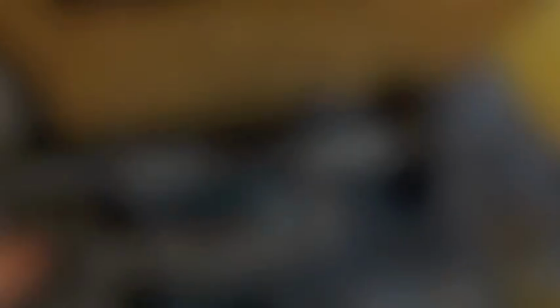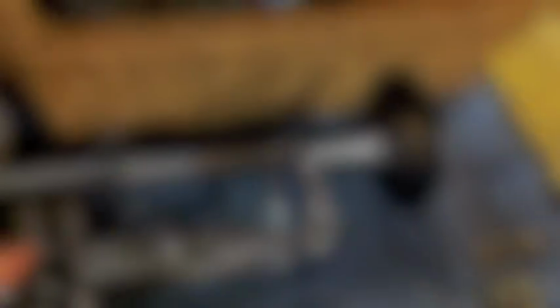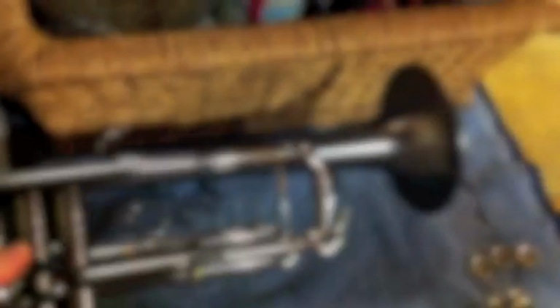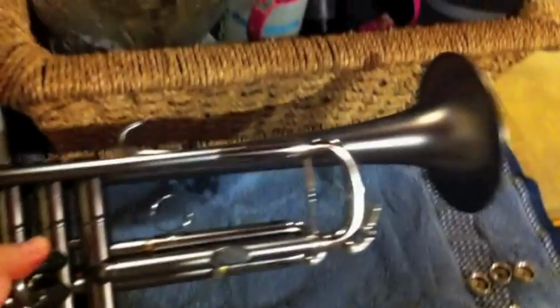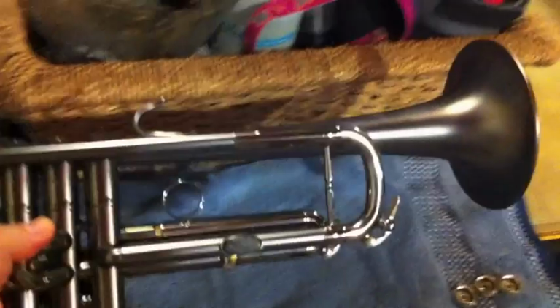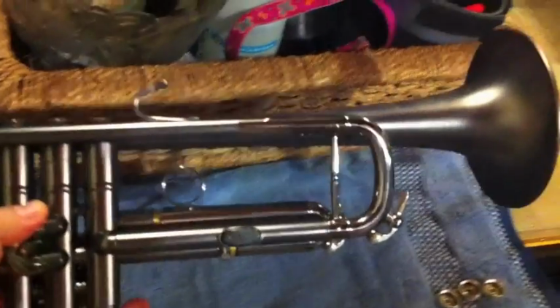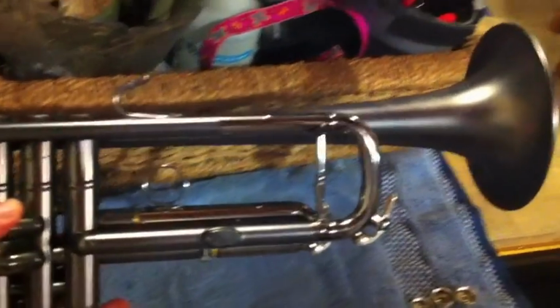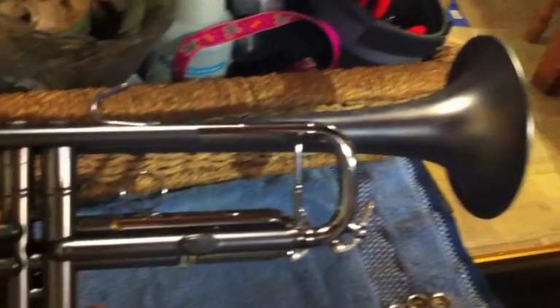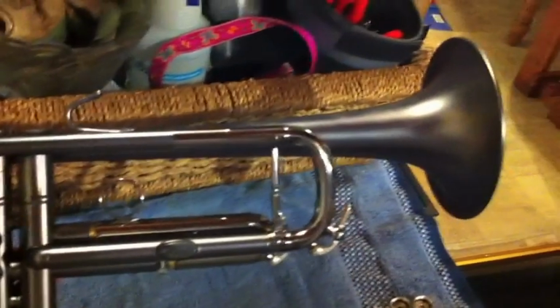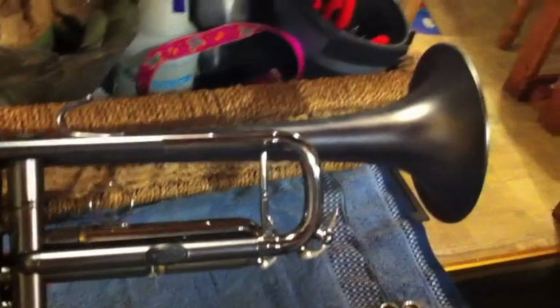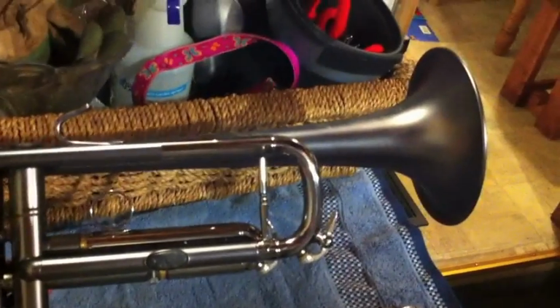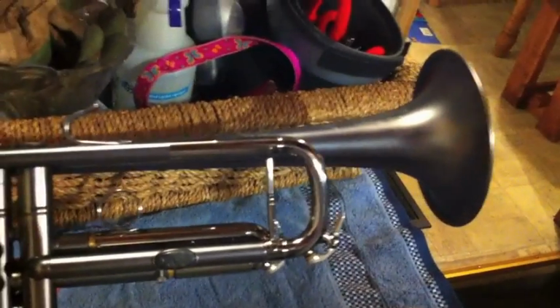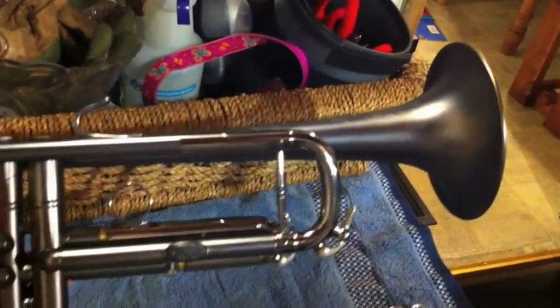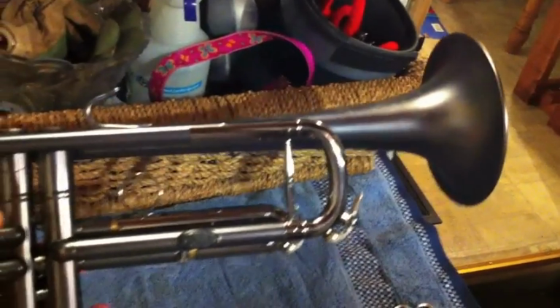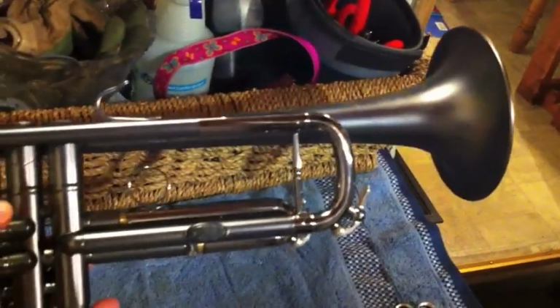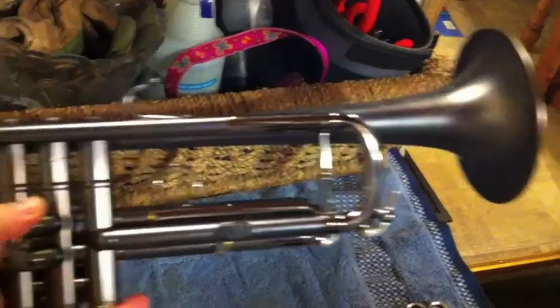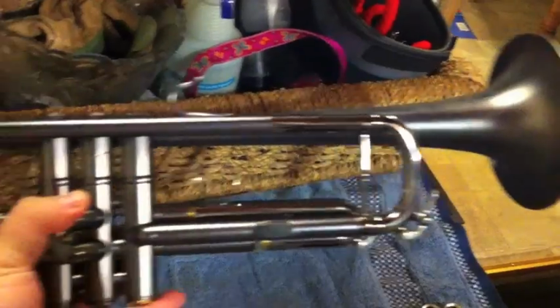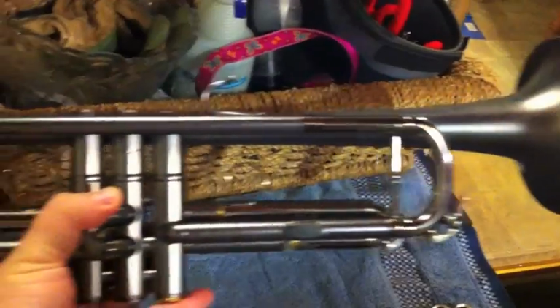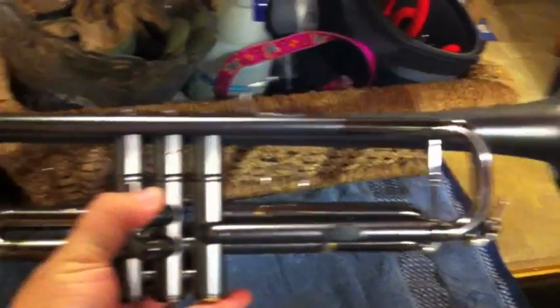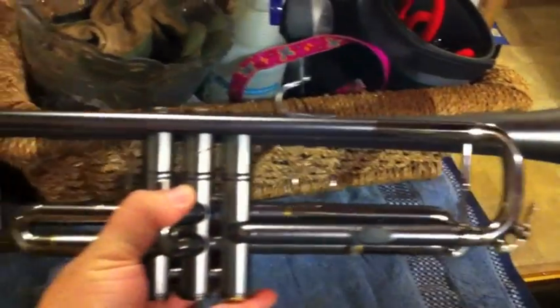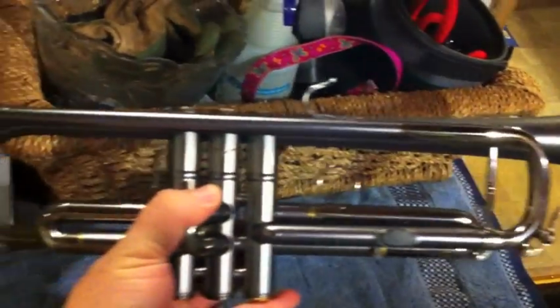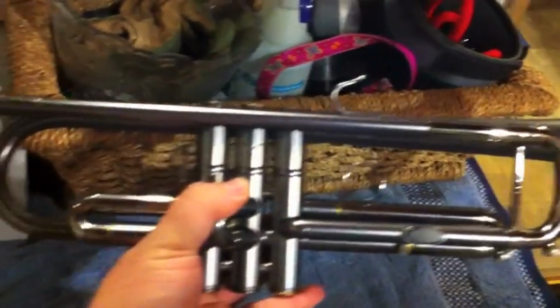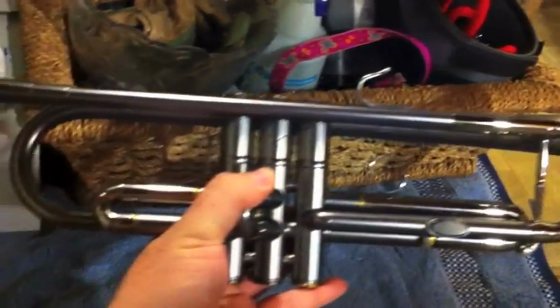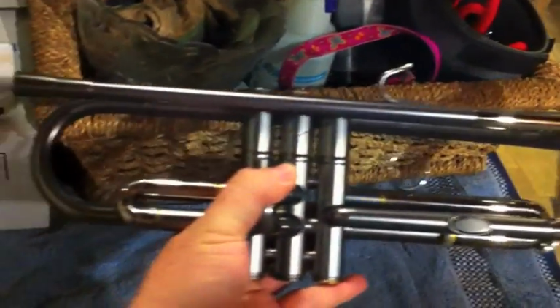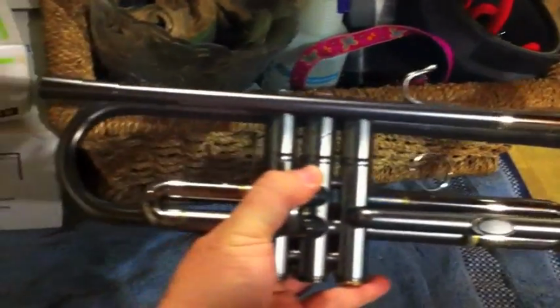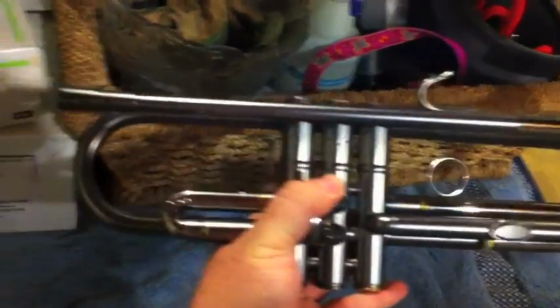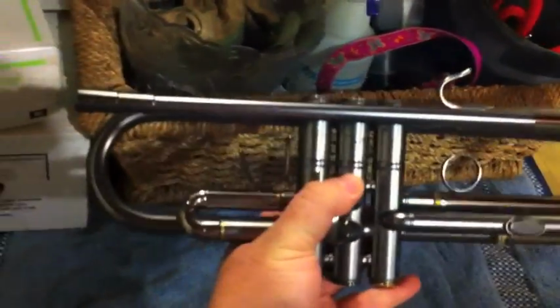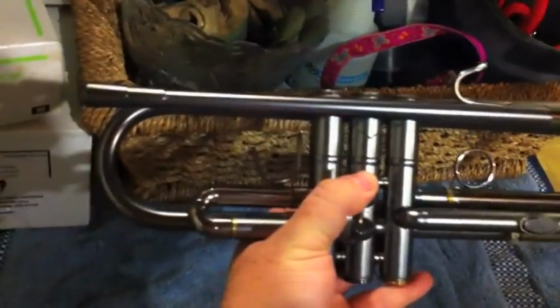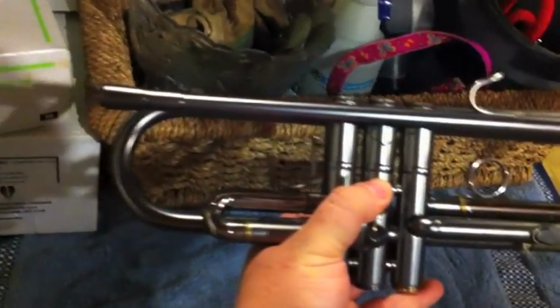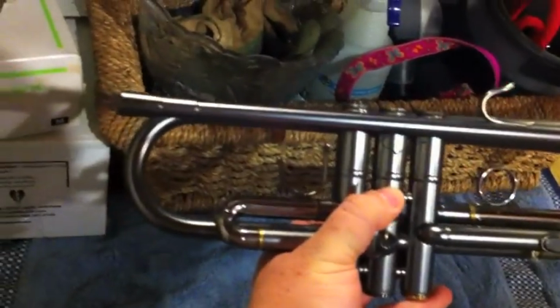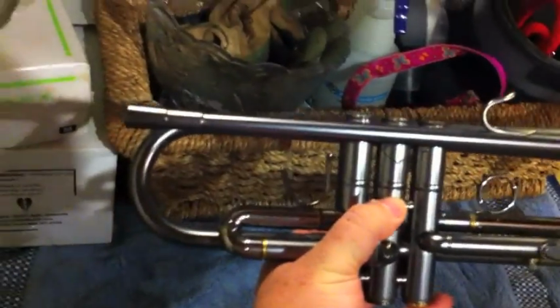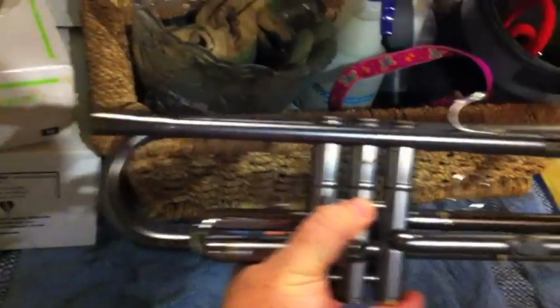Now my wonderful horn is clean and back together. Yay!